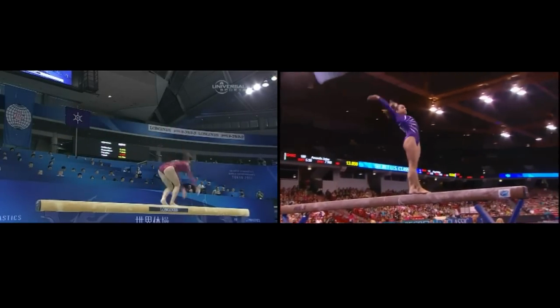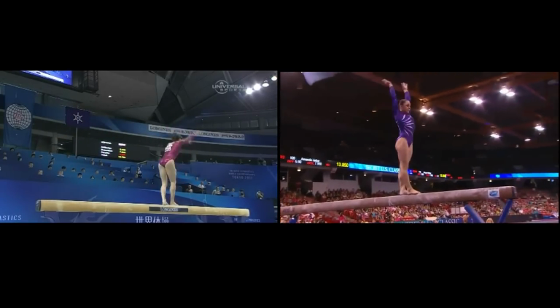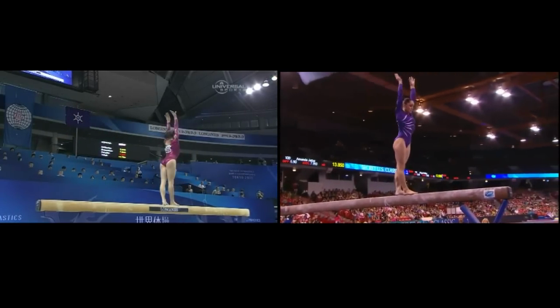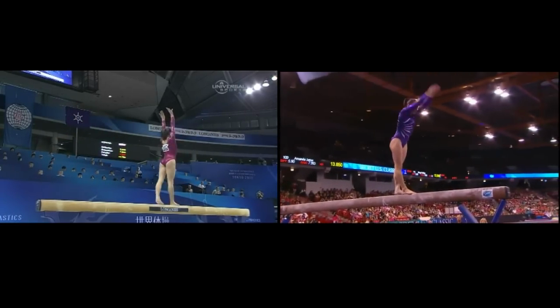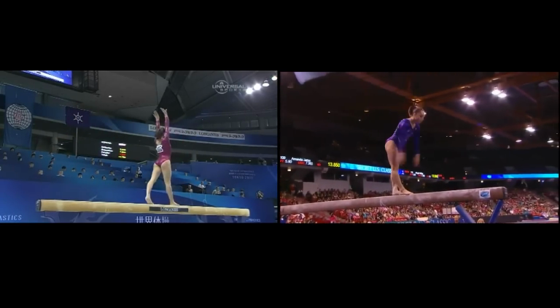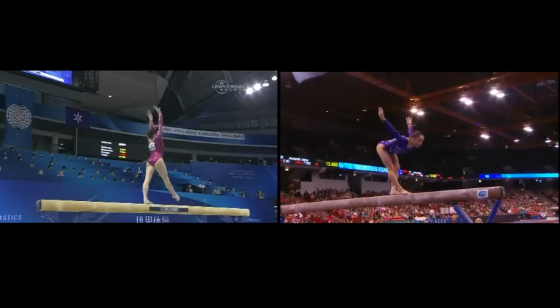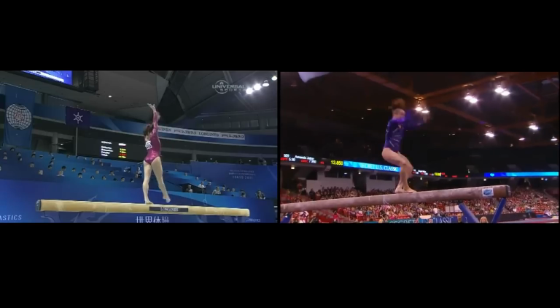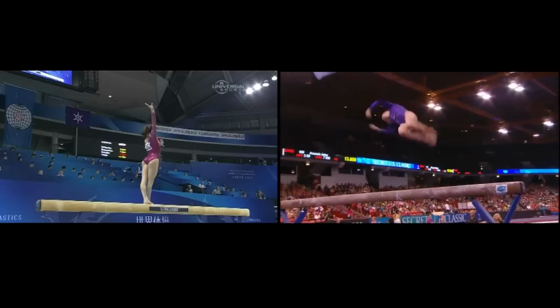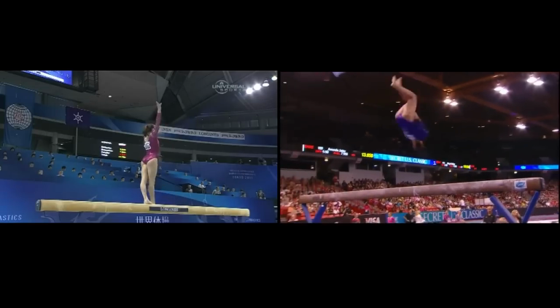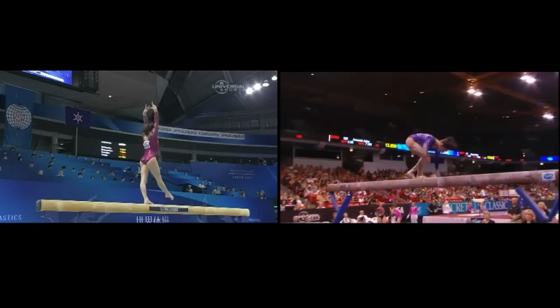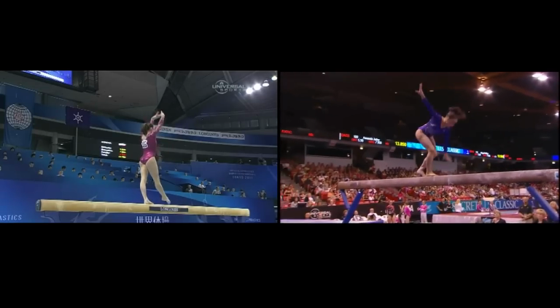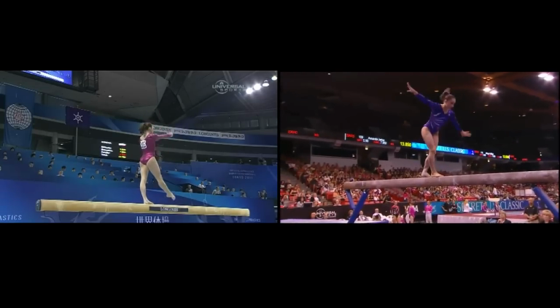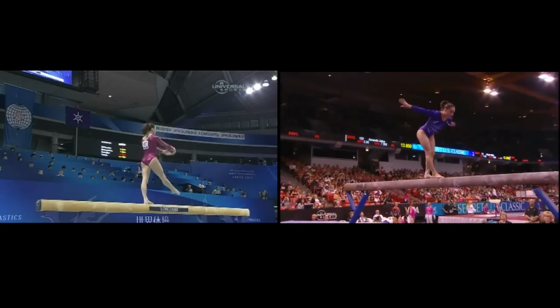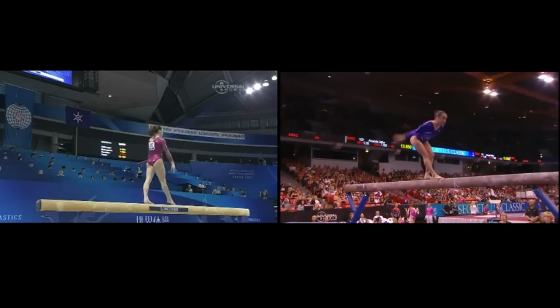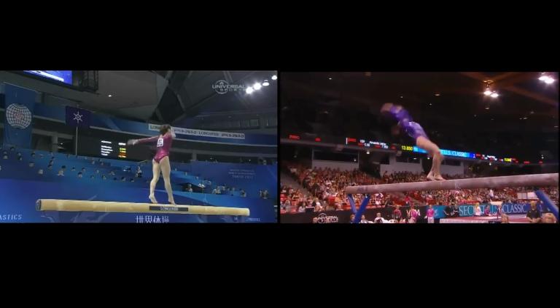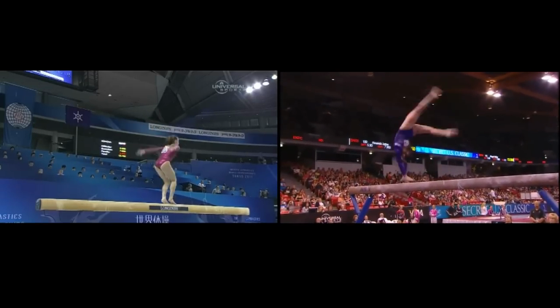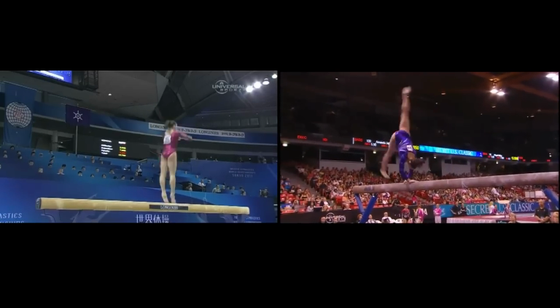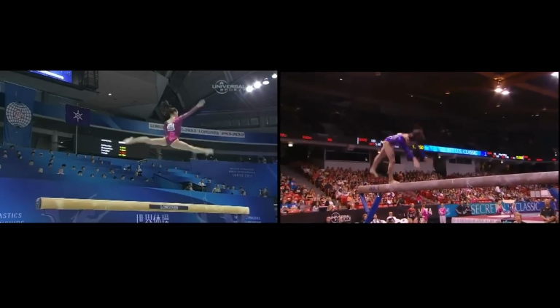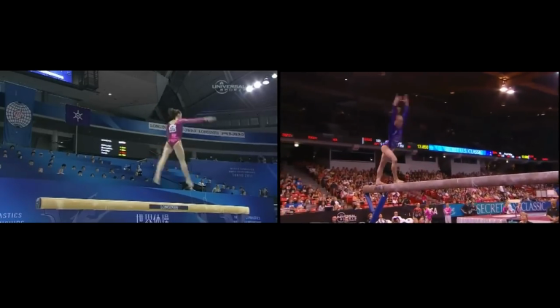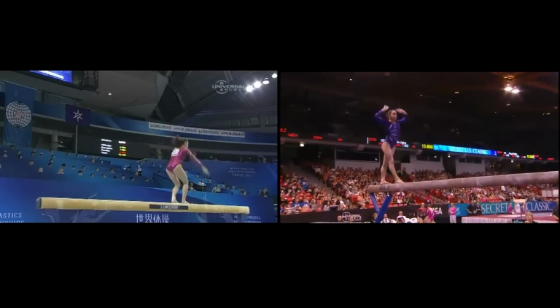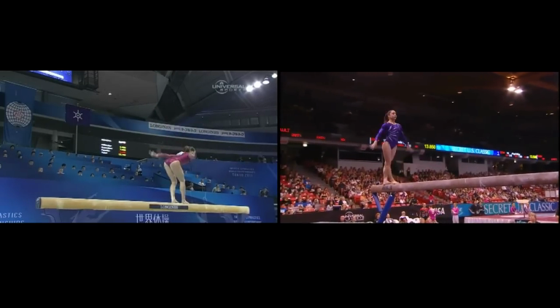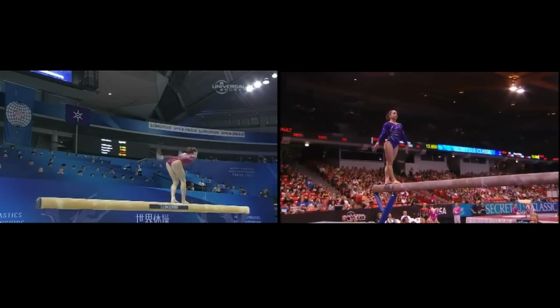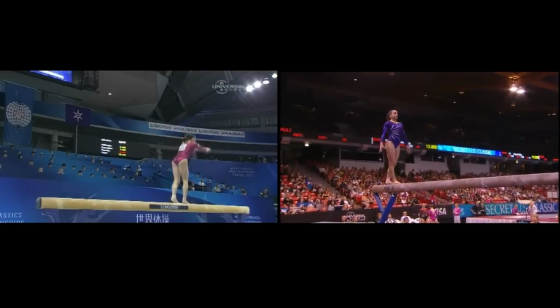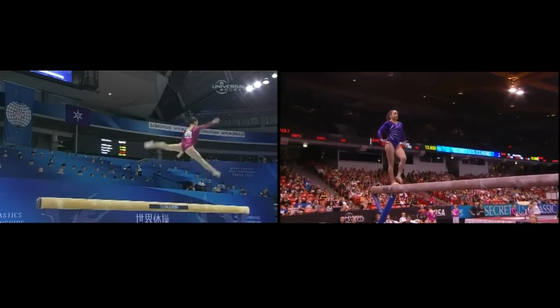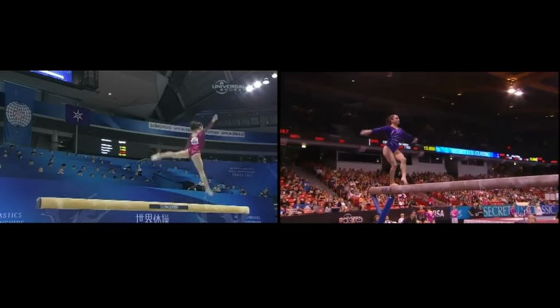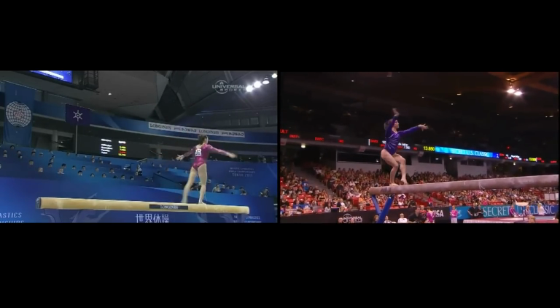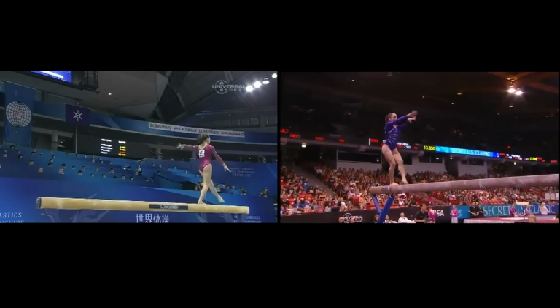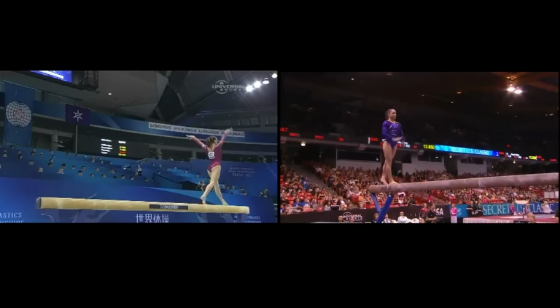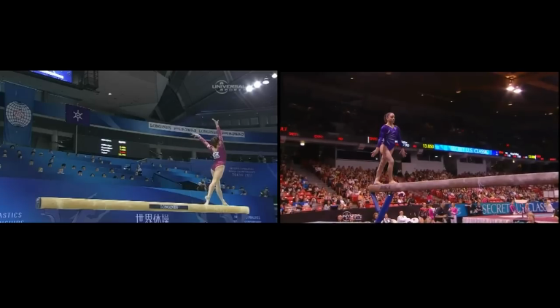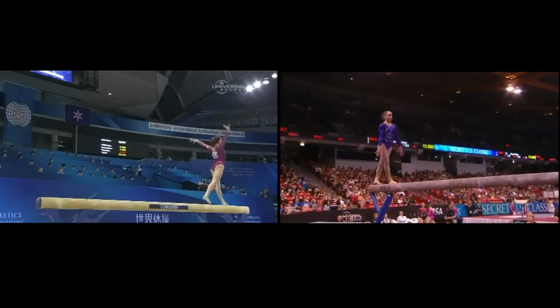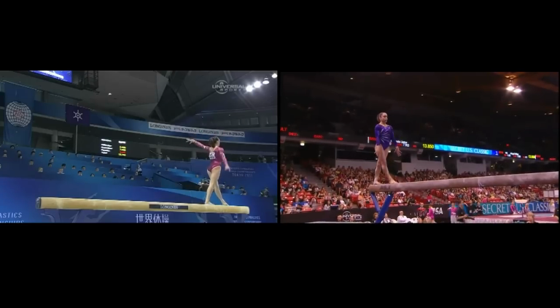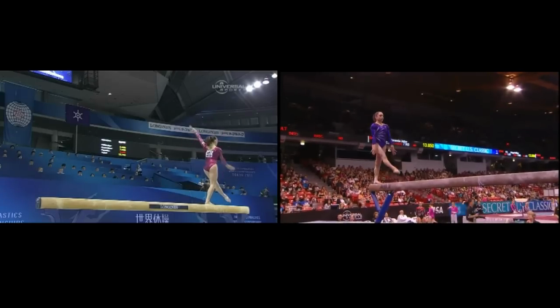It's really difficult right here. Standing full, connected to that back handspring. There wasn't a wobble, but it was a slow connection.